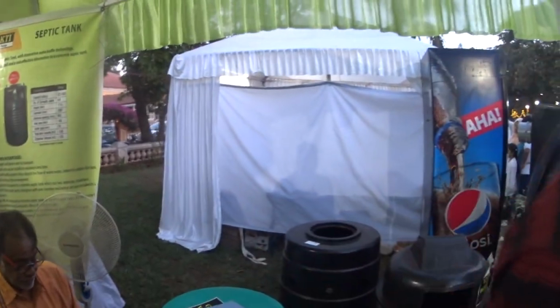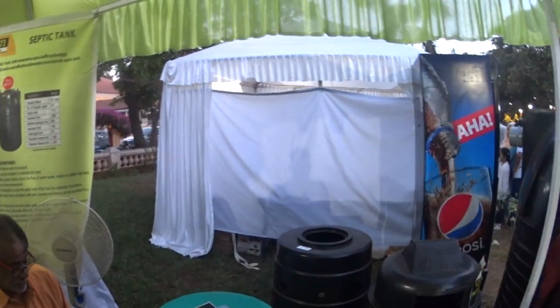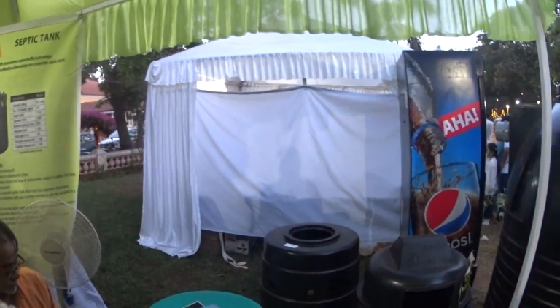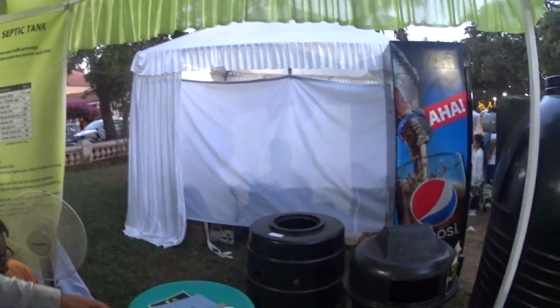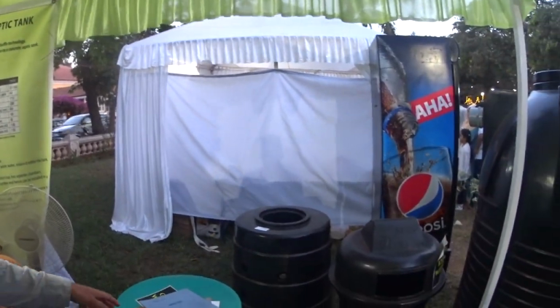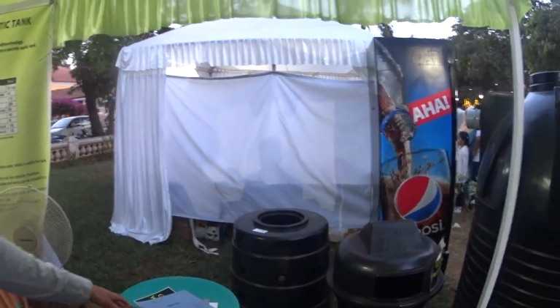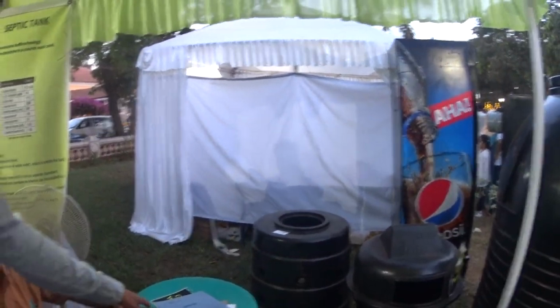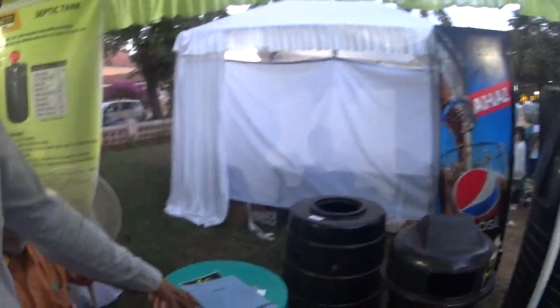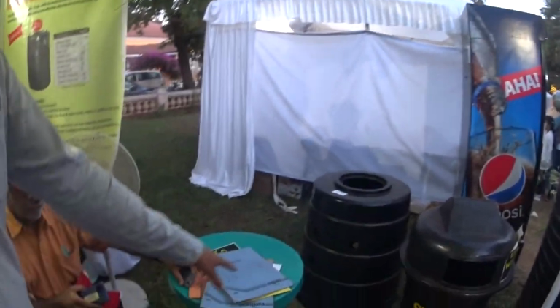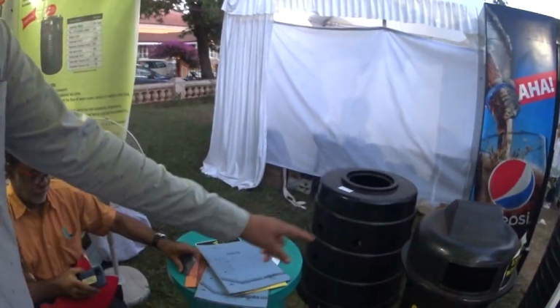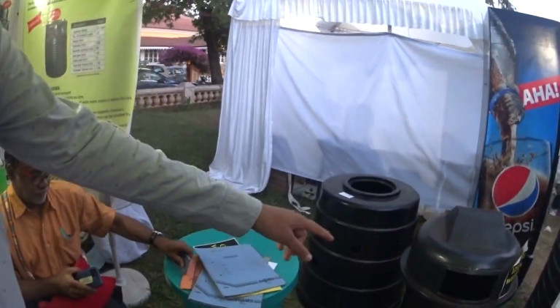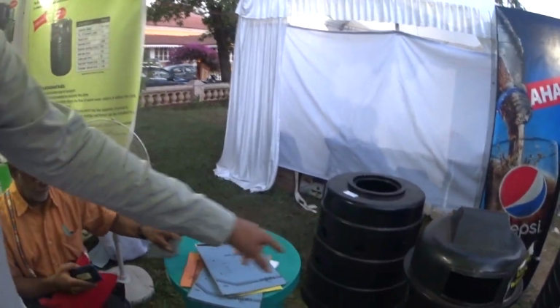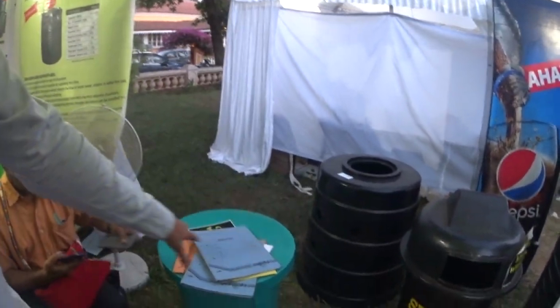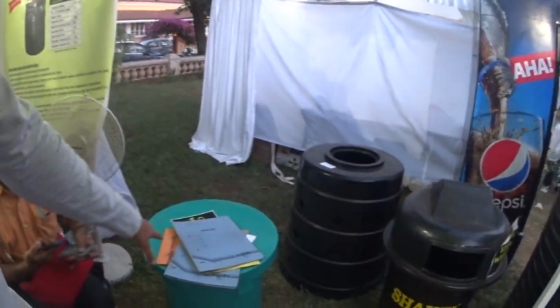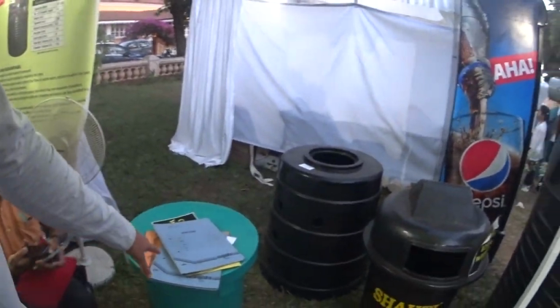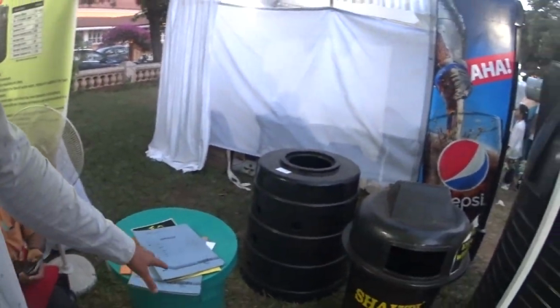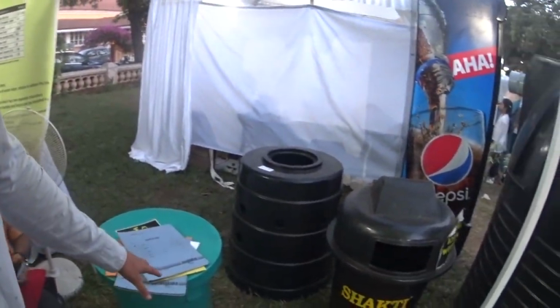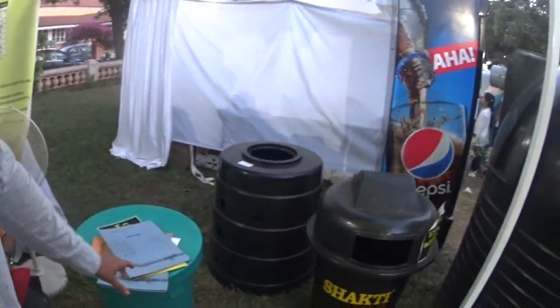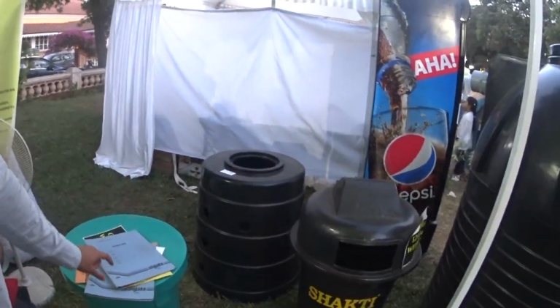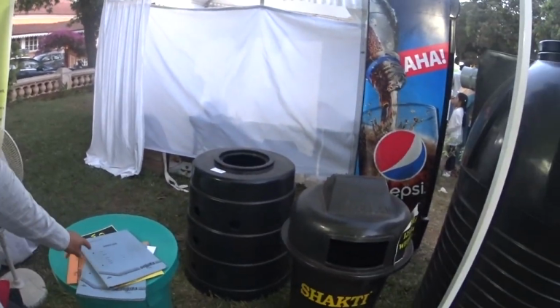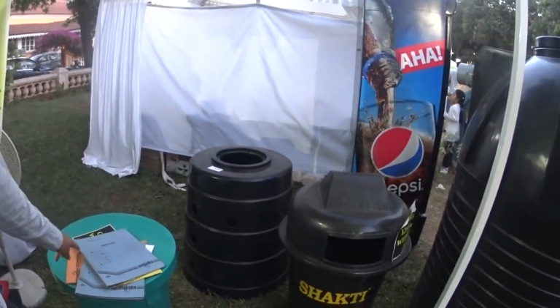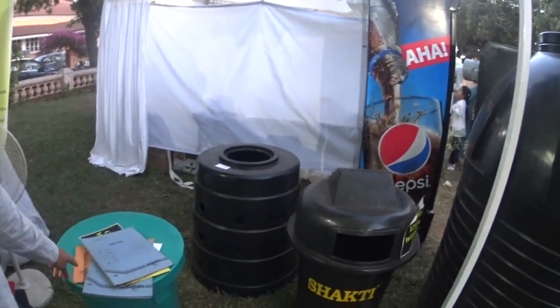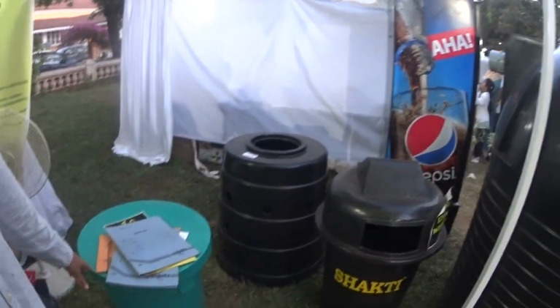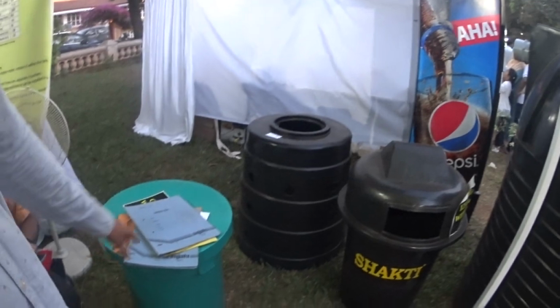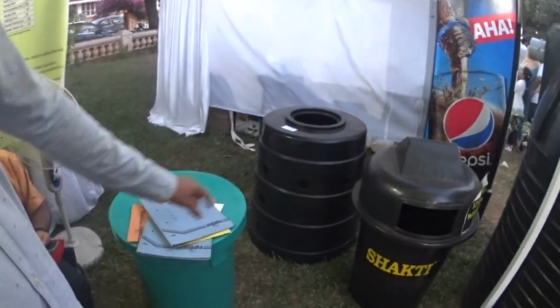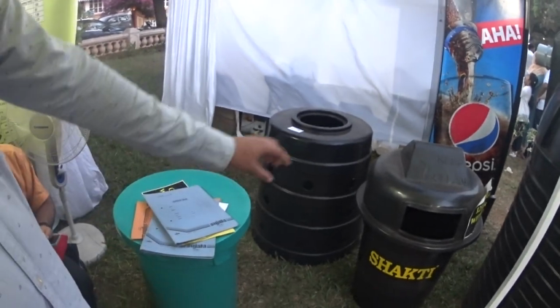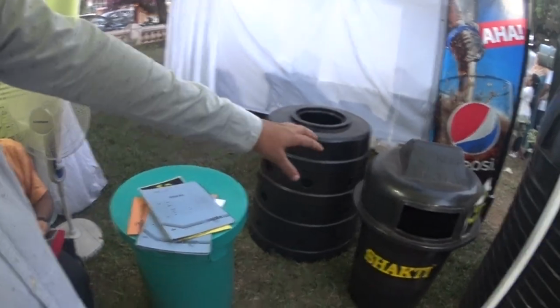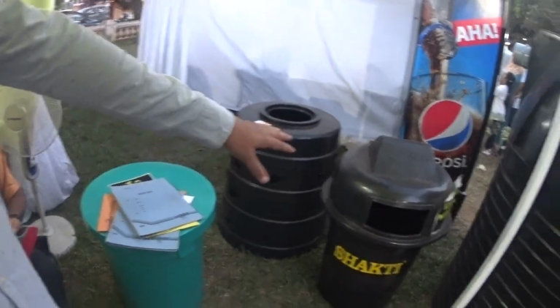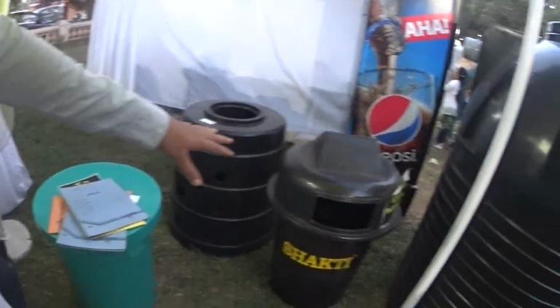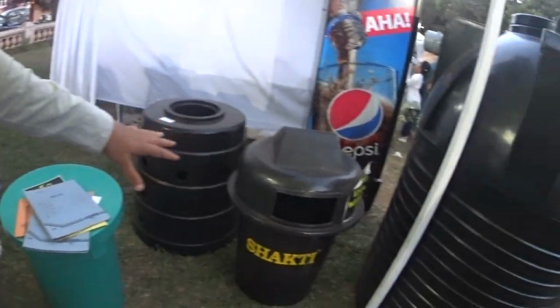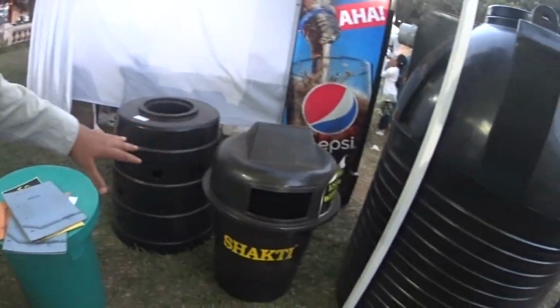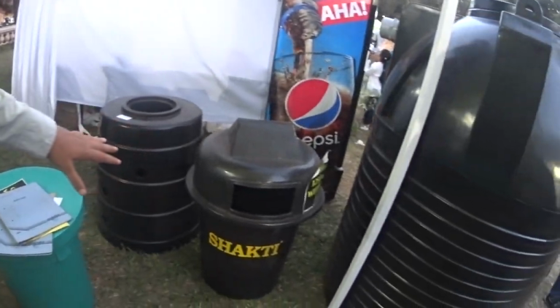These are also our dustbins. This one is with a flat lid, and this one is with a dome lid.